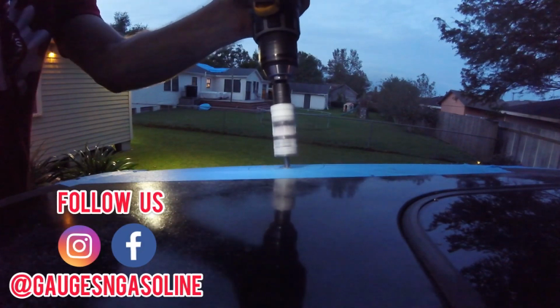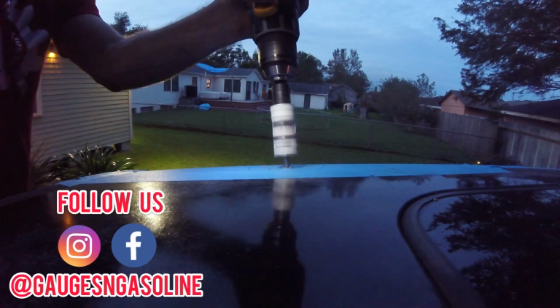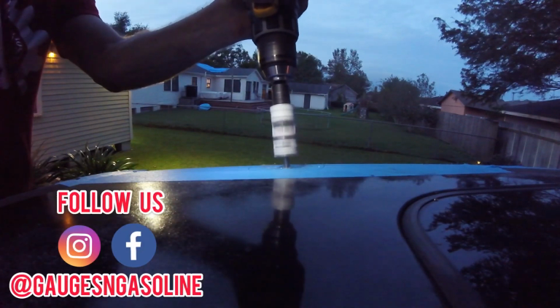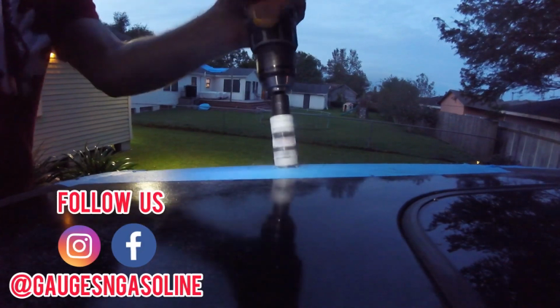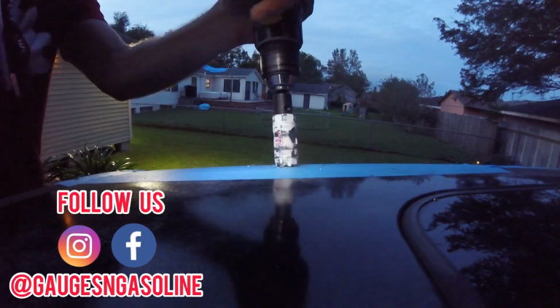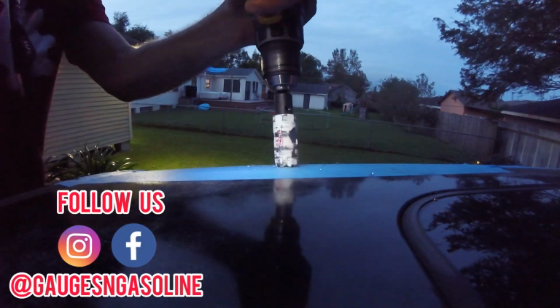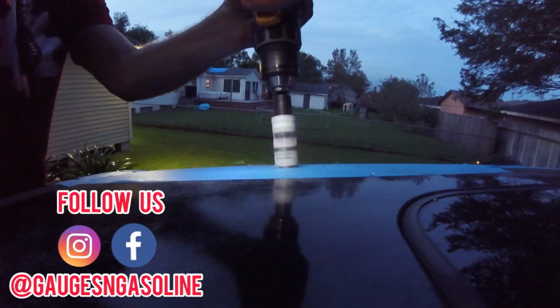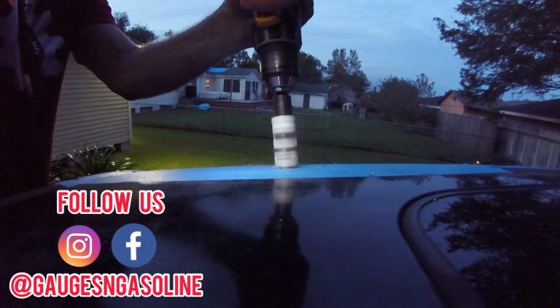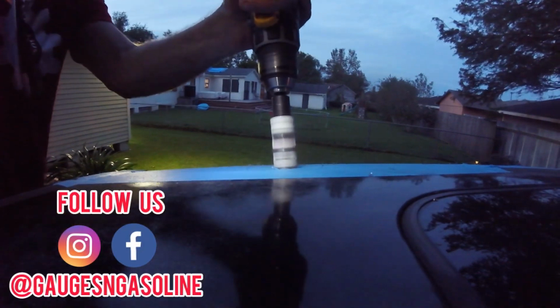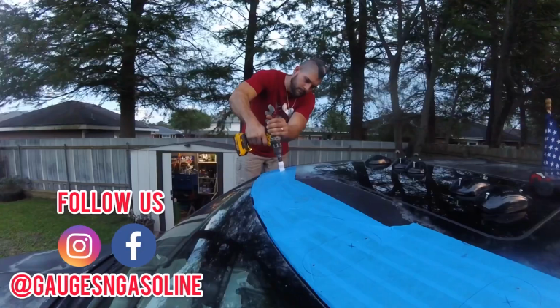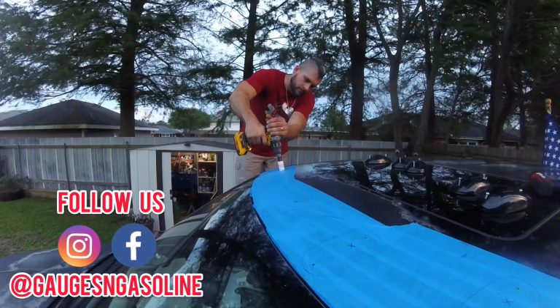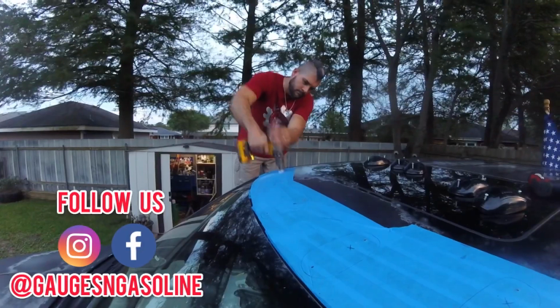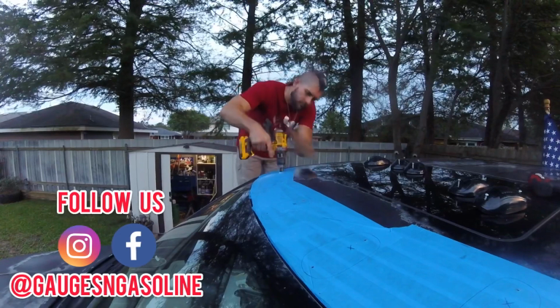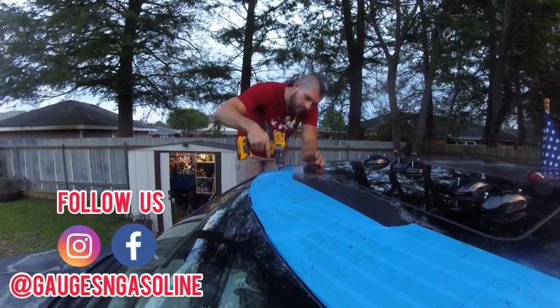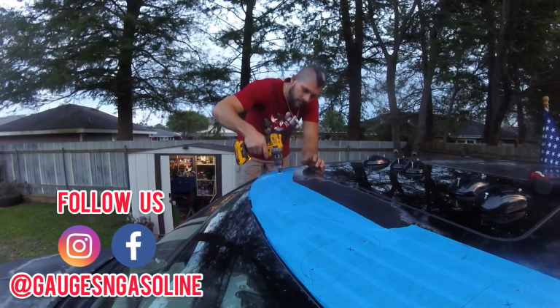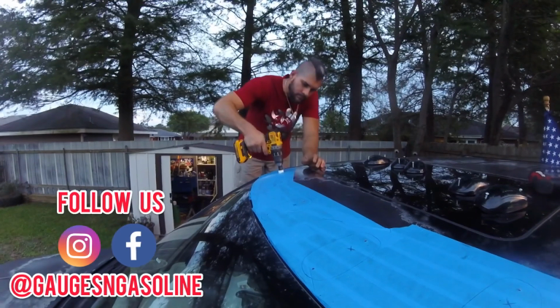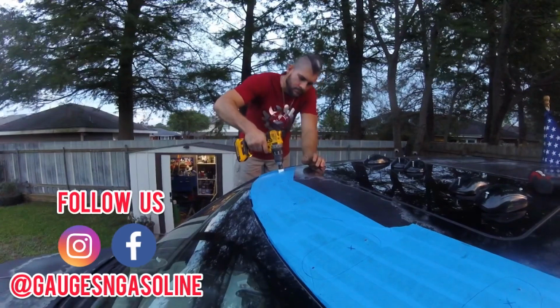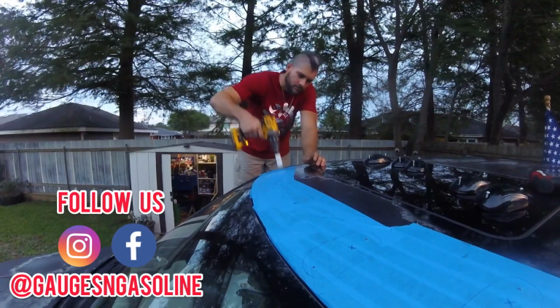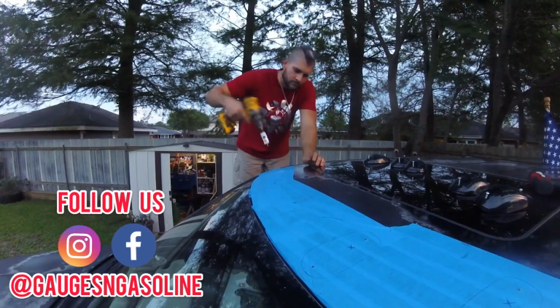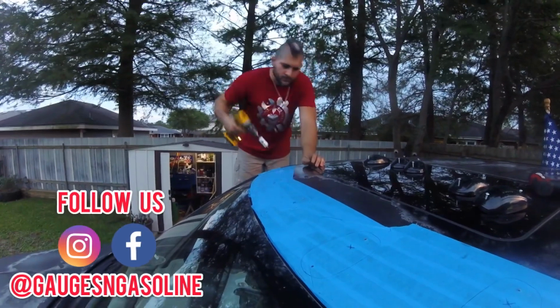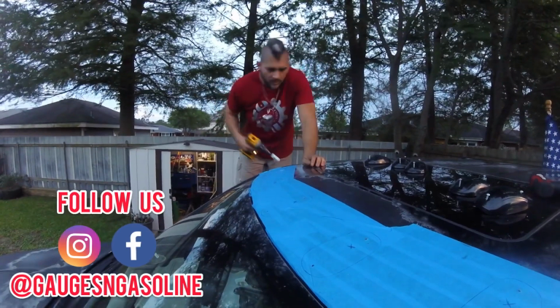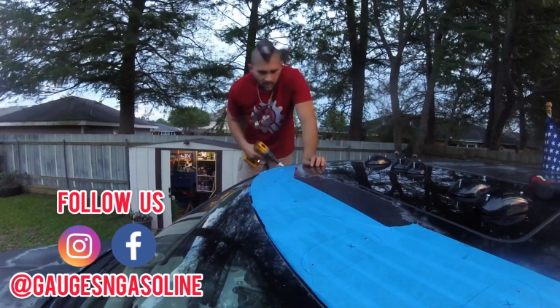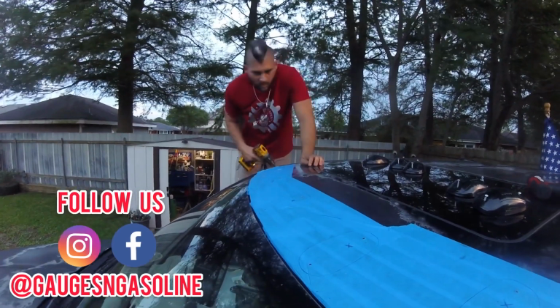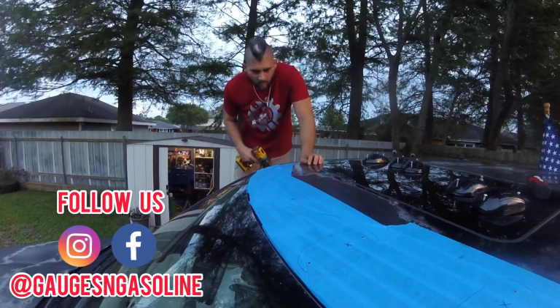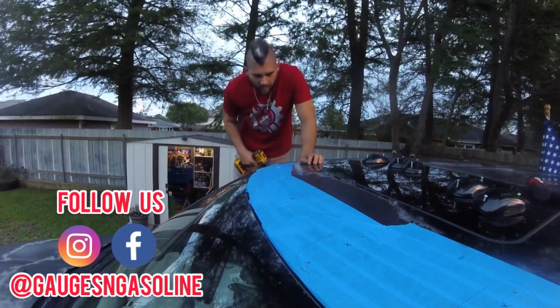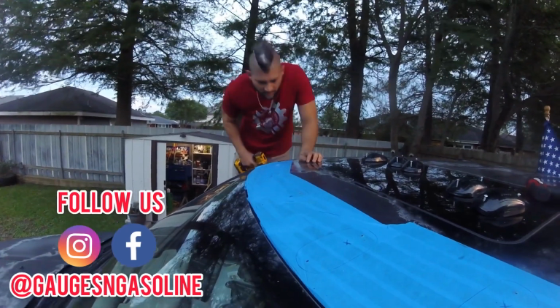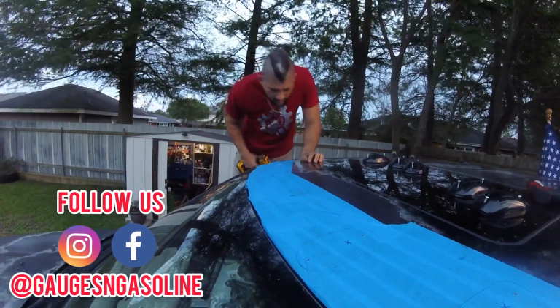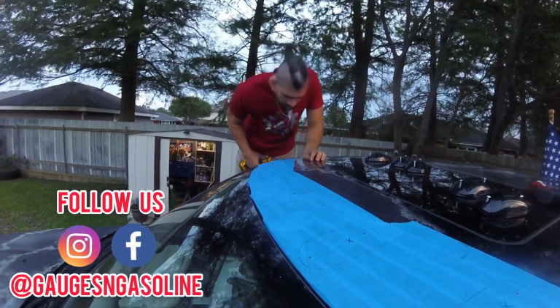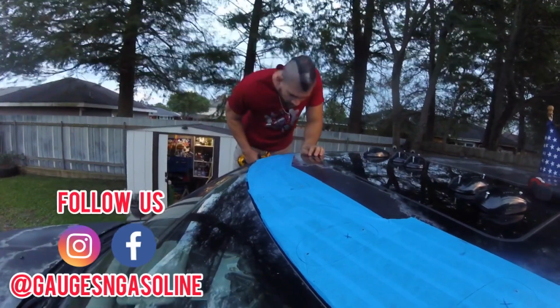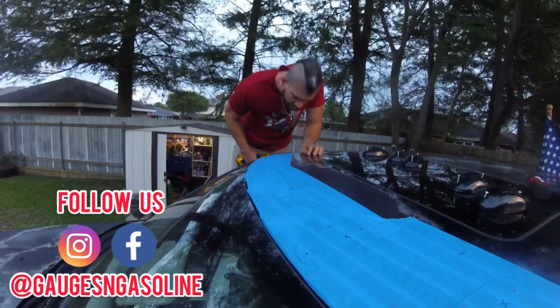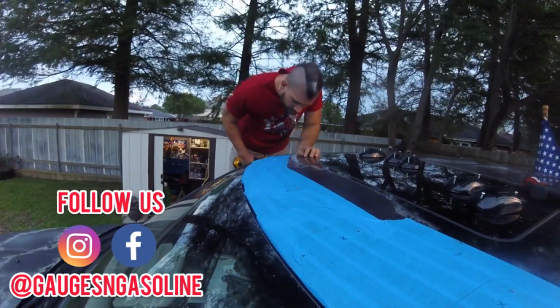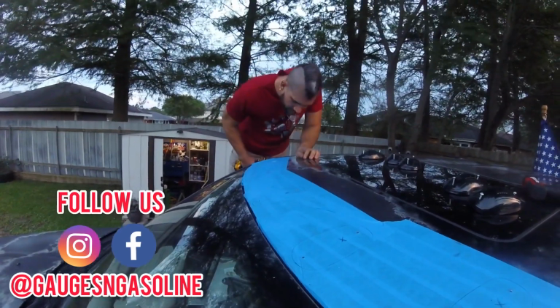On this episode of Gauges and Gasoline, we're installing clearance lights on my 2011 Ram 1500.